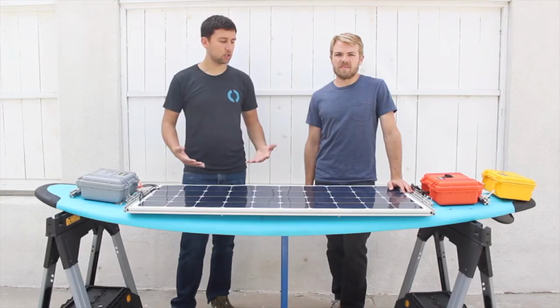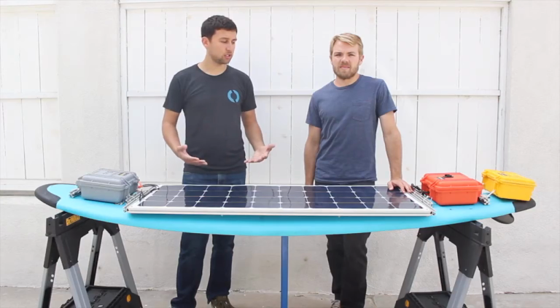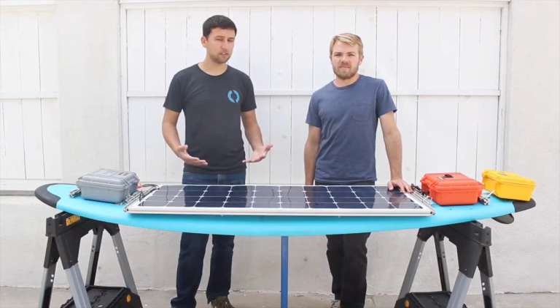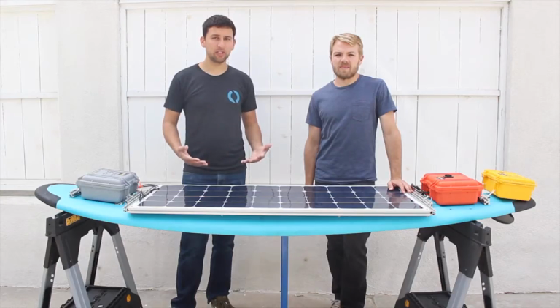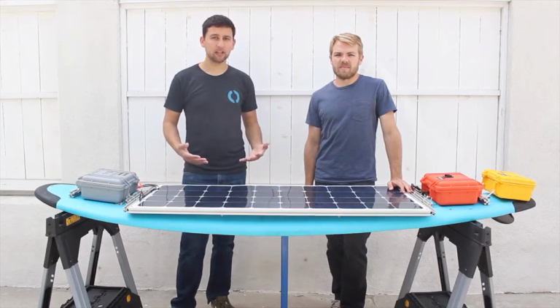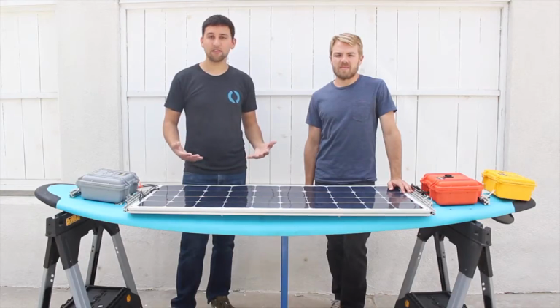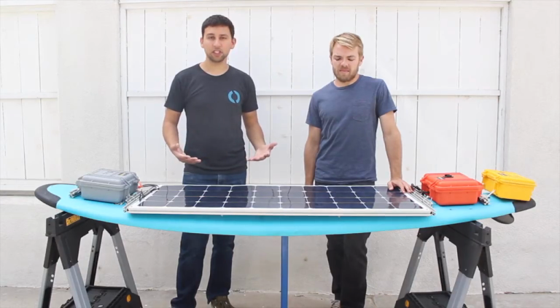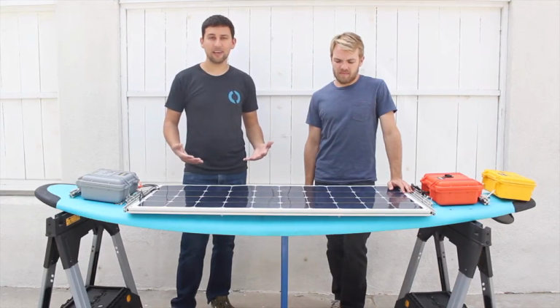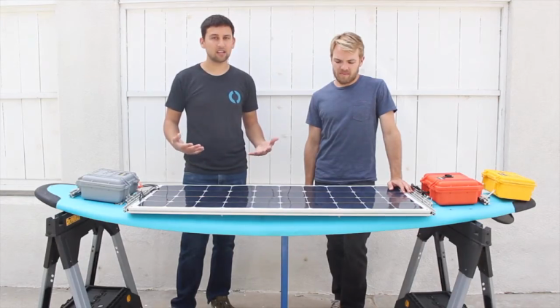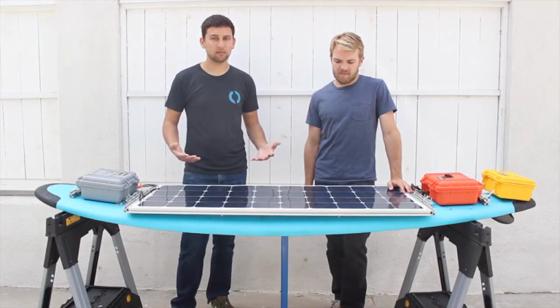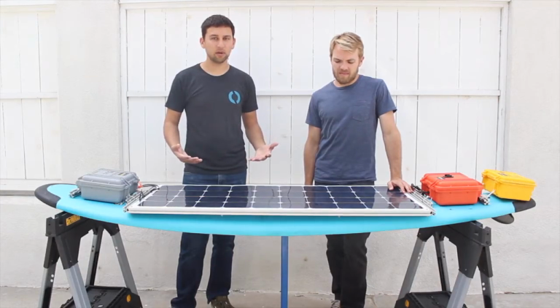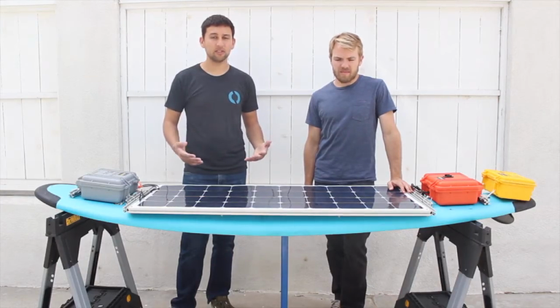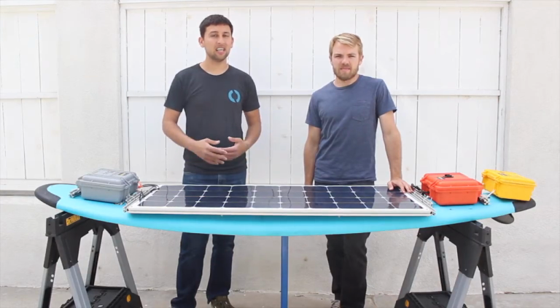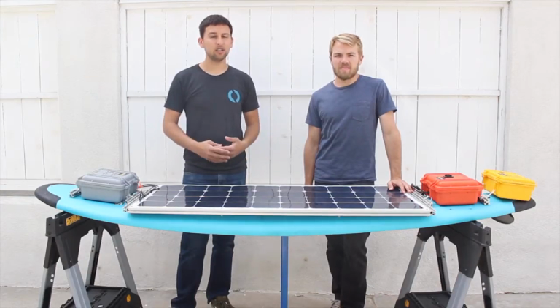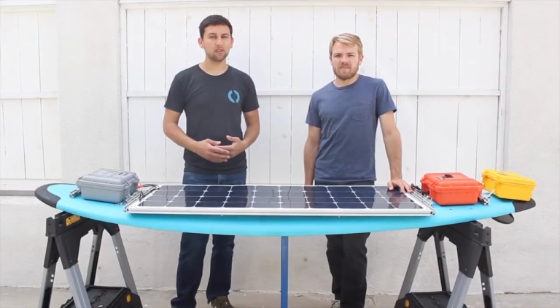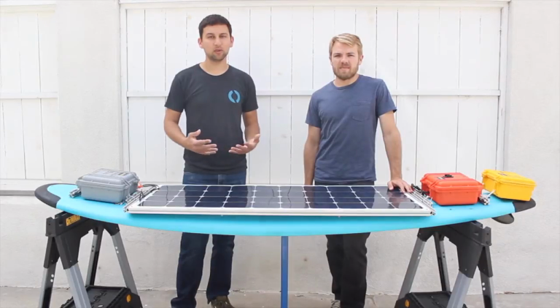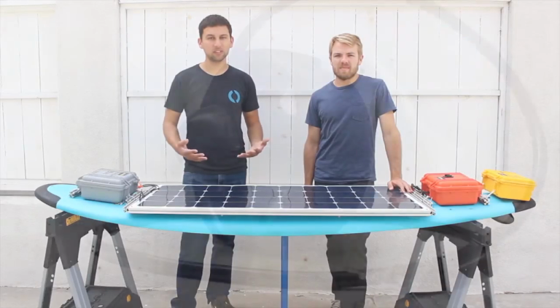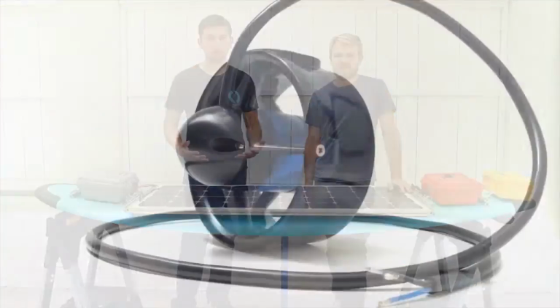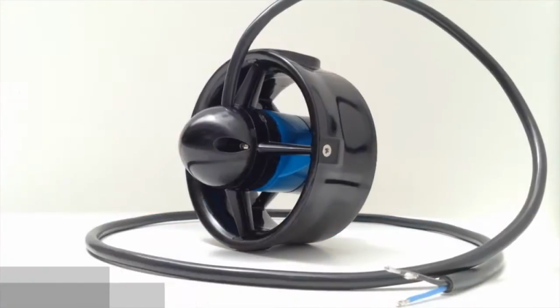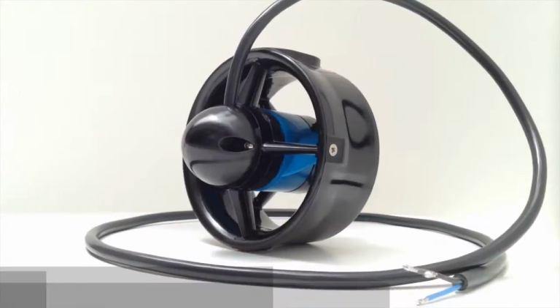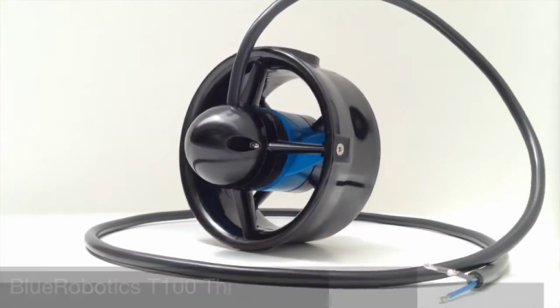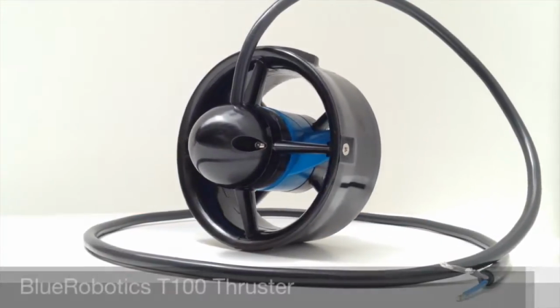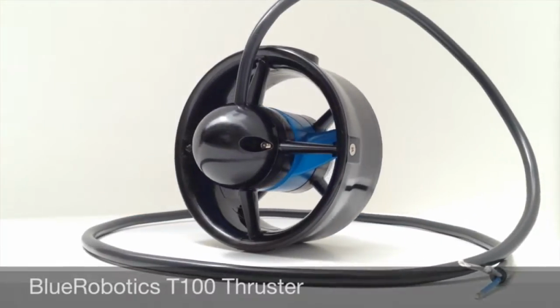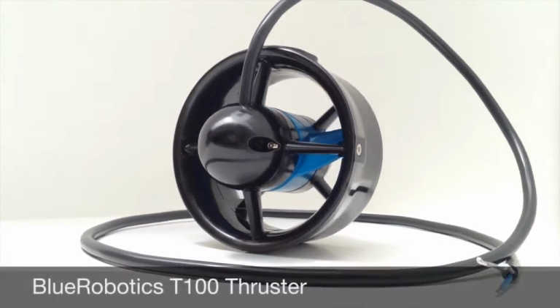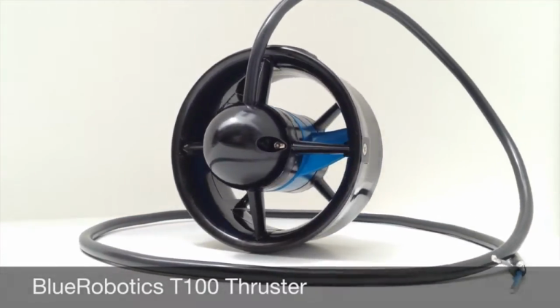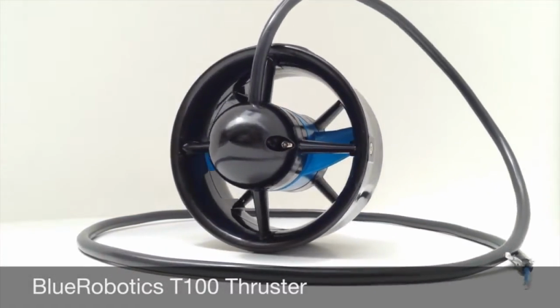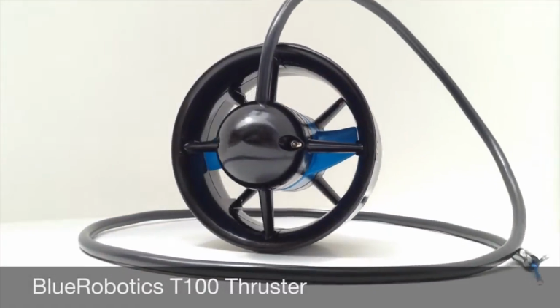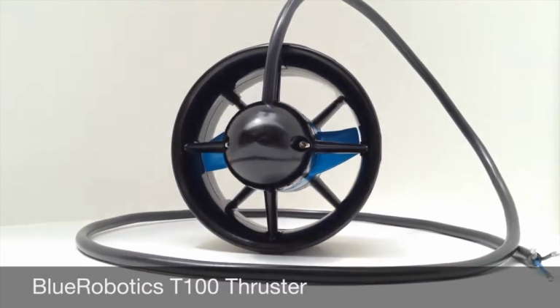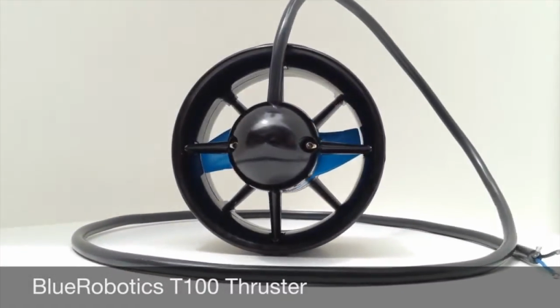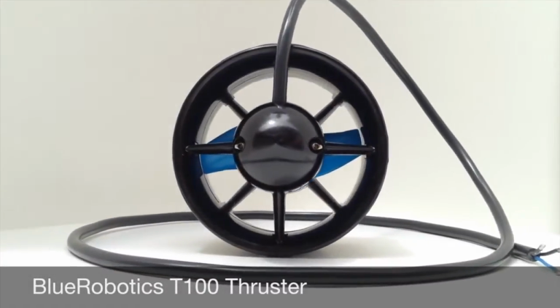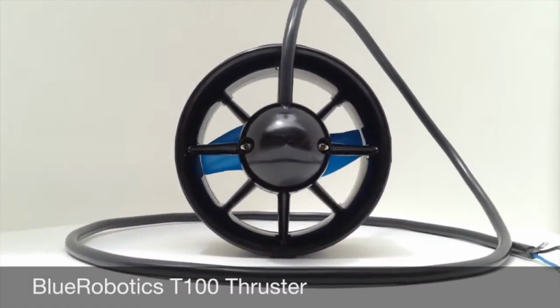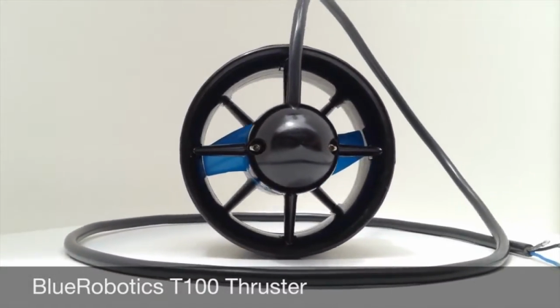The Solar Surfer is built out of off-the-shelf and custom components, including one of the coolest components, the T100 thruster, which we designed ourselves for this application.